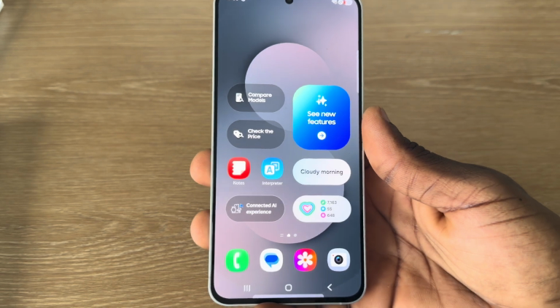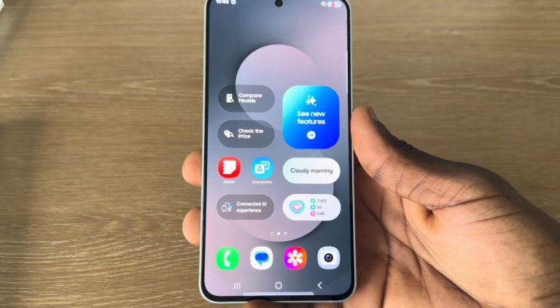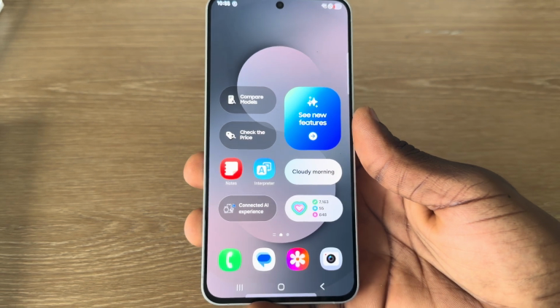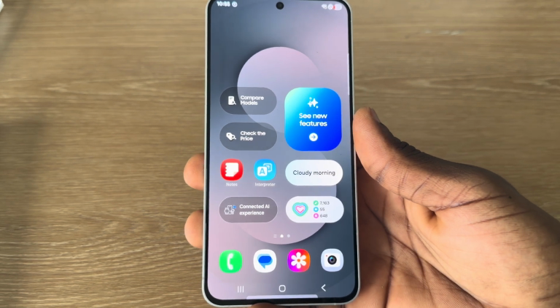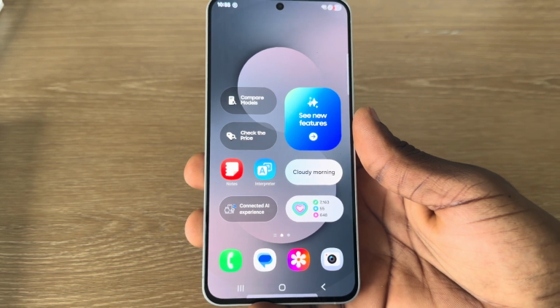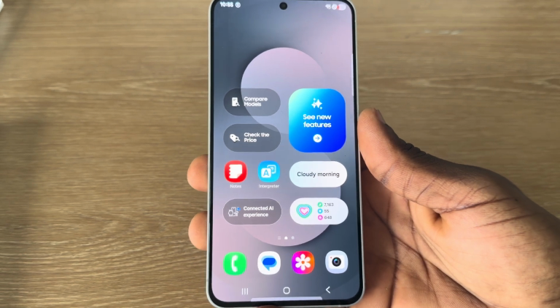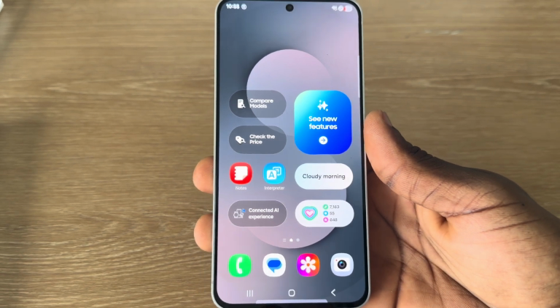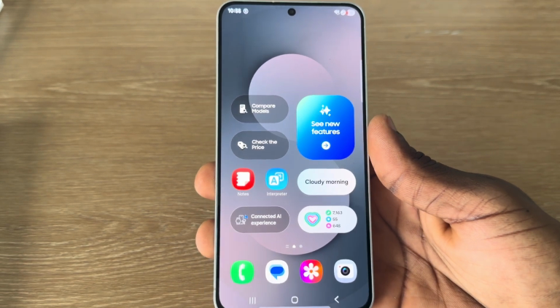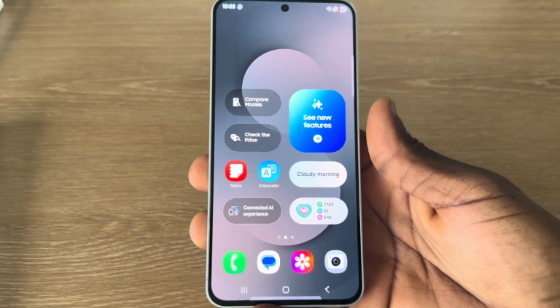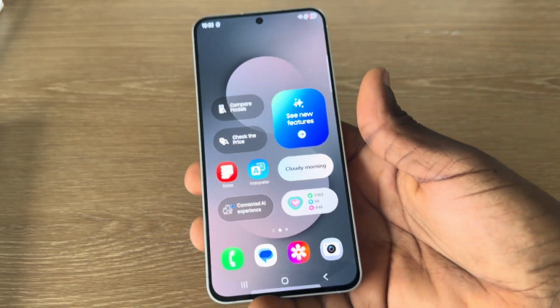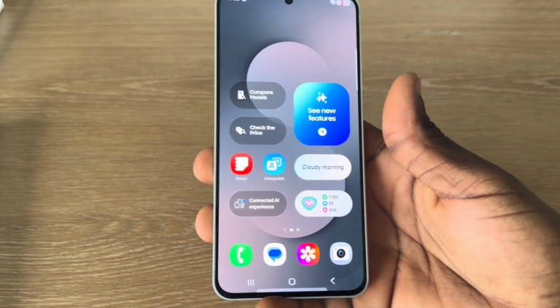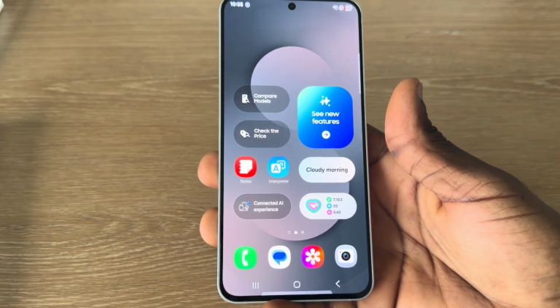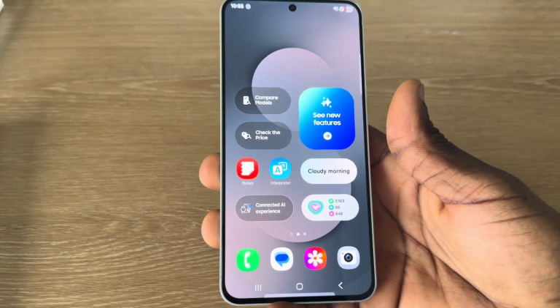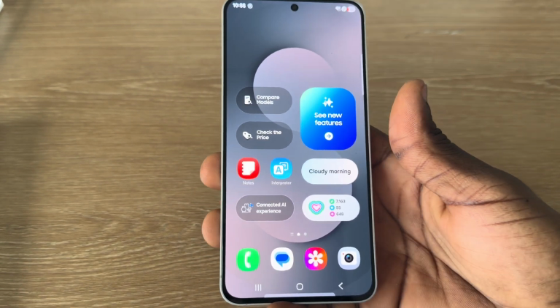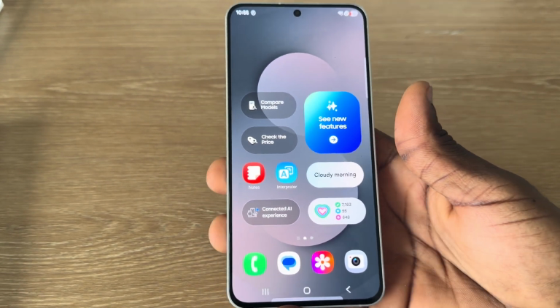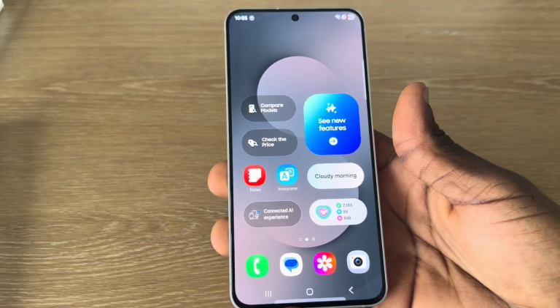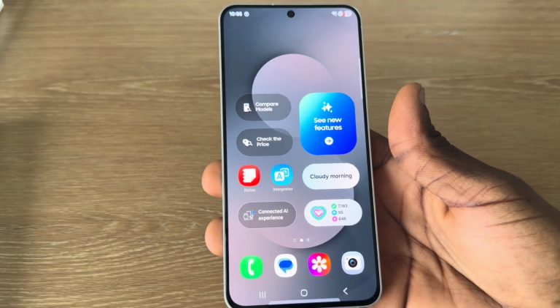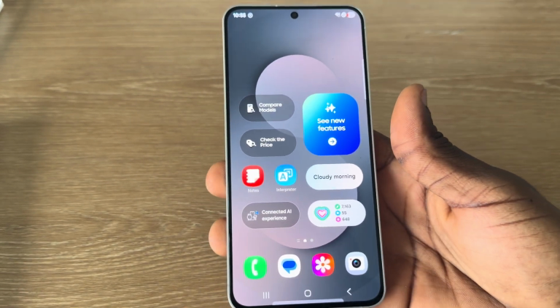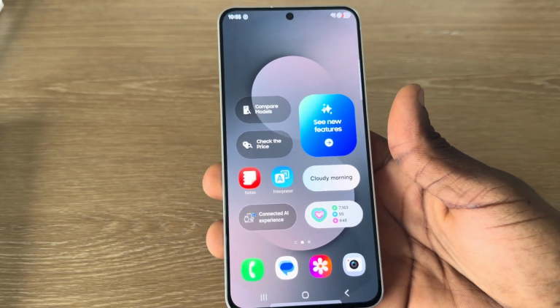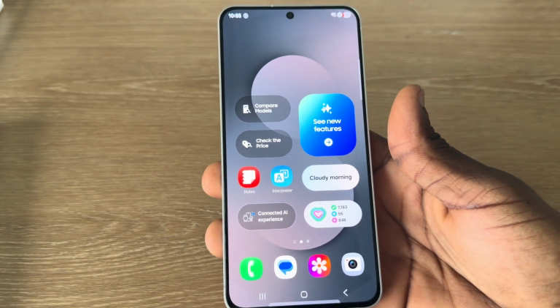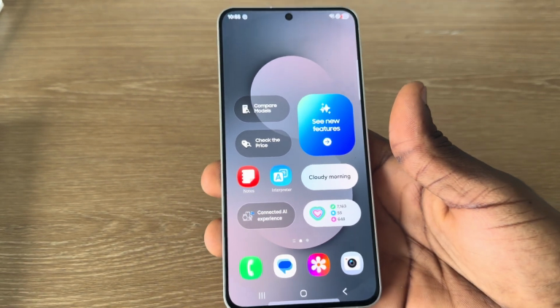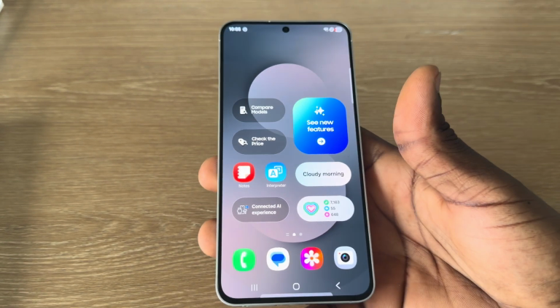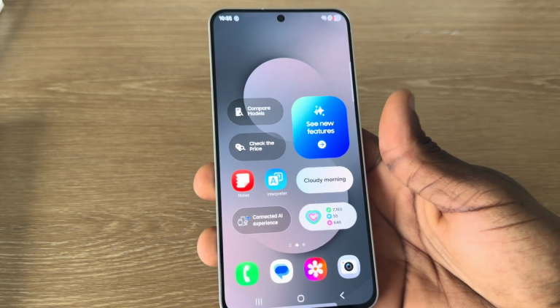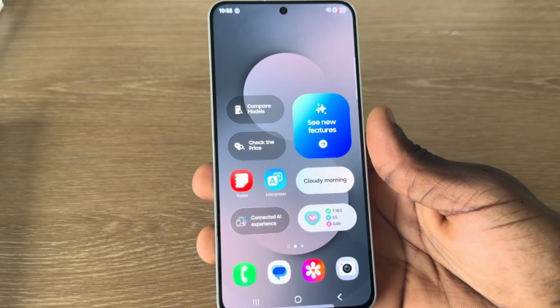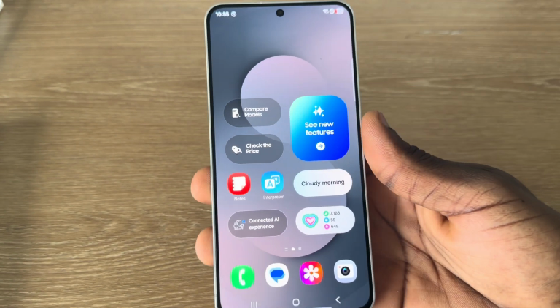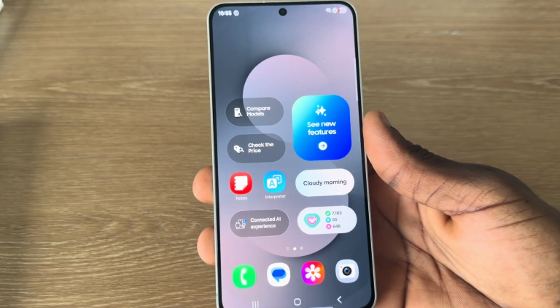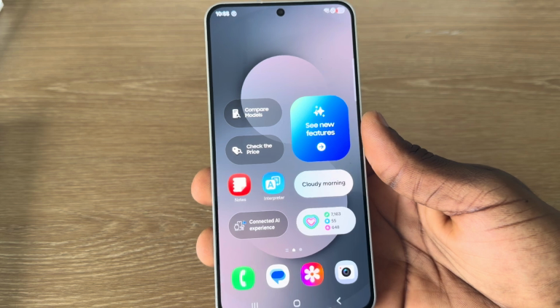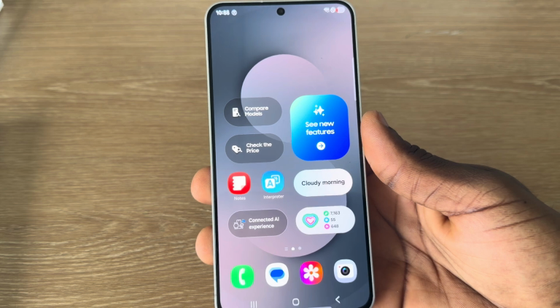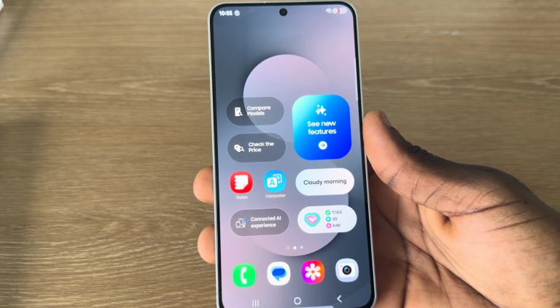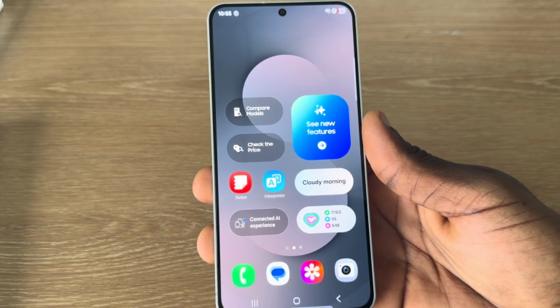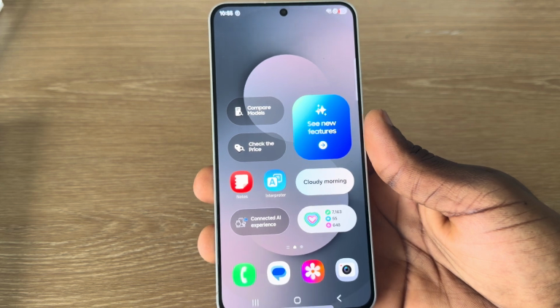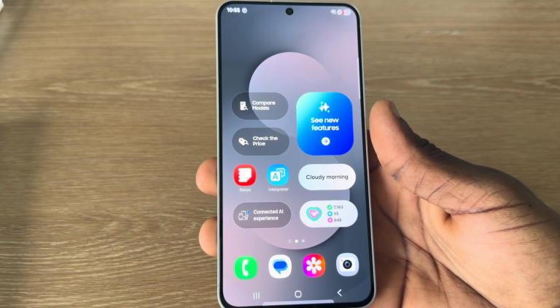Hey guys, so in today's video, I'm going to show you how to set up fingerprint on Samsung S25 FE.